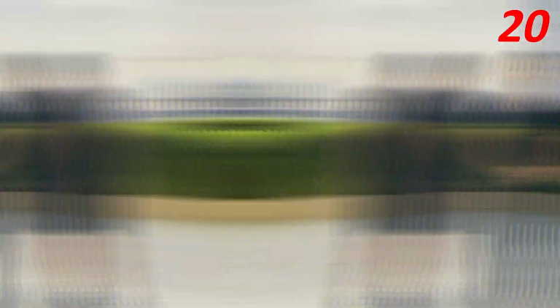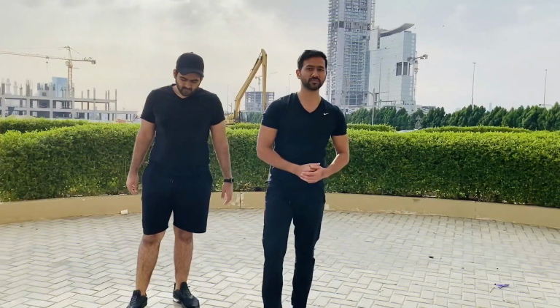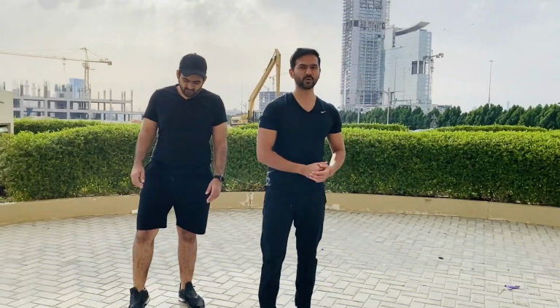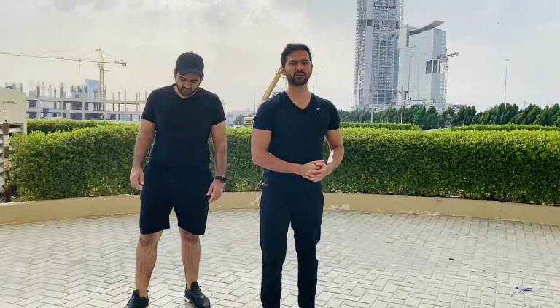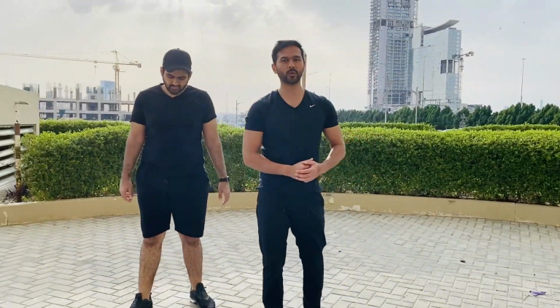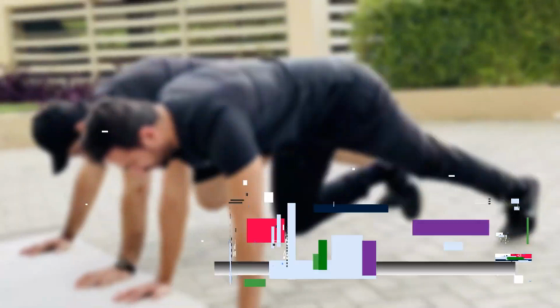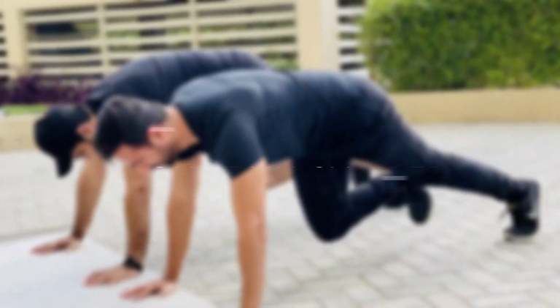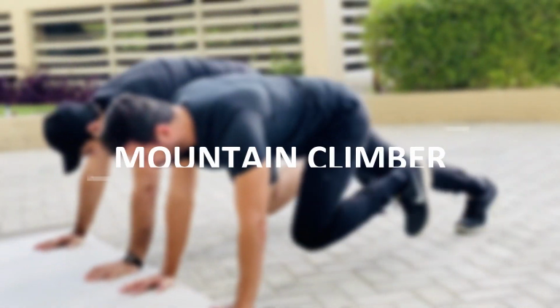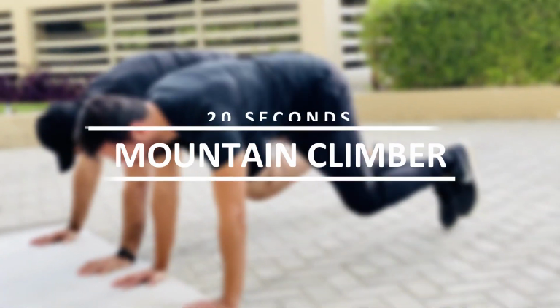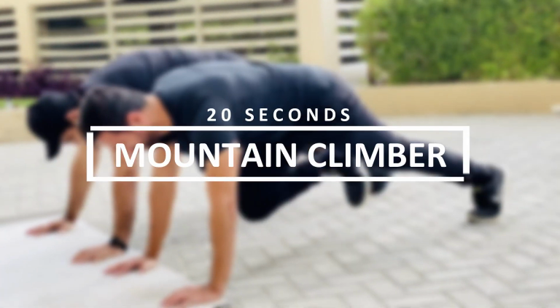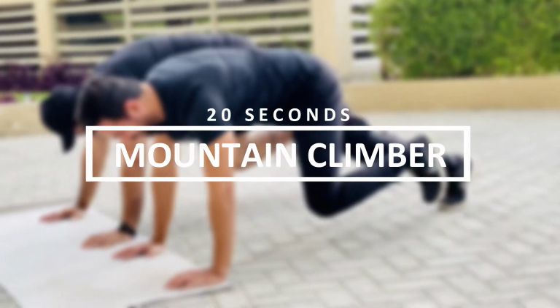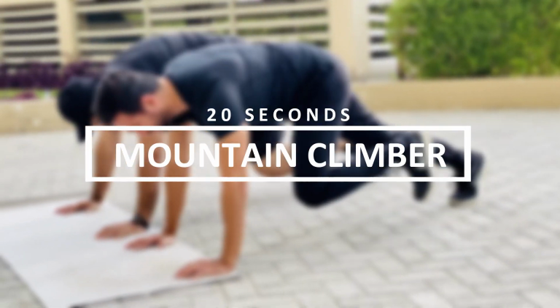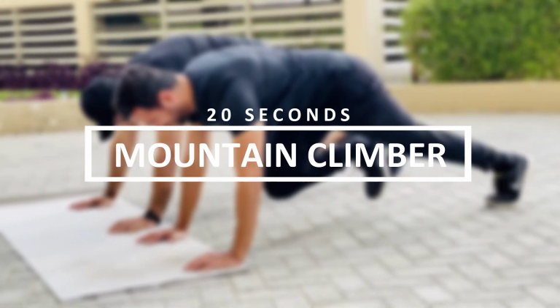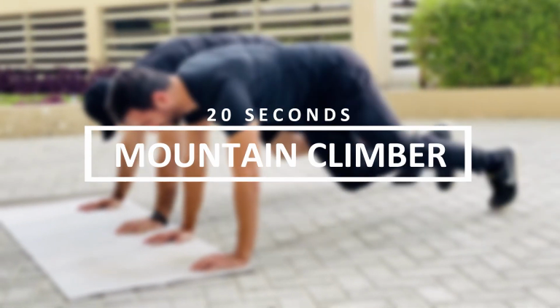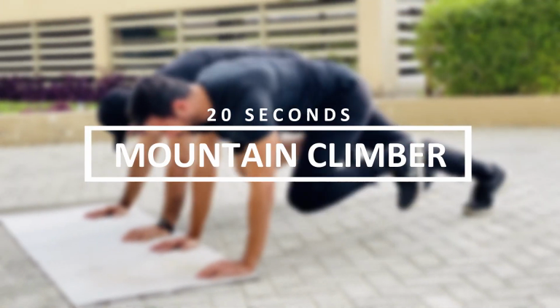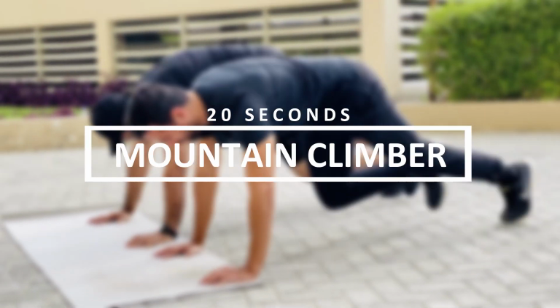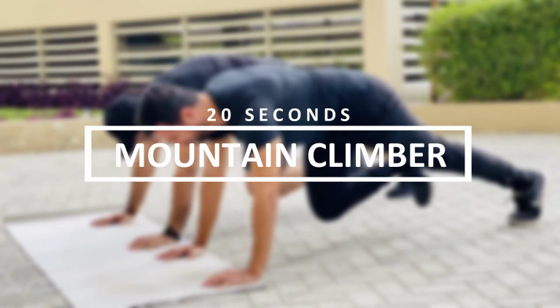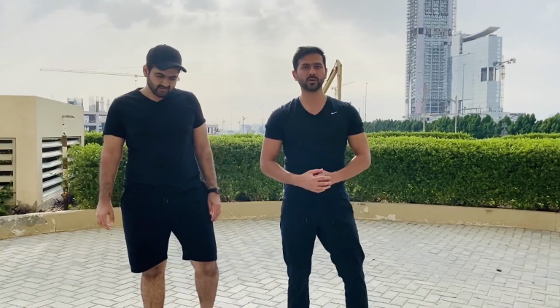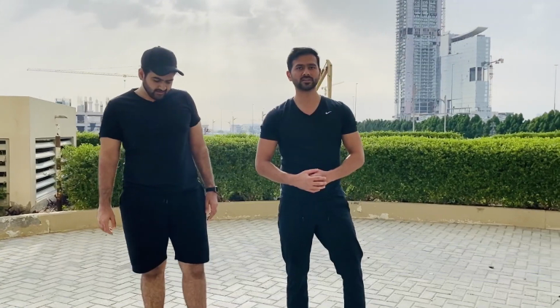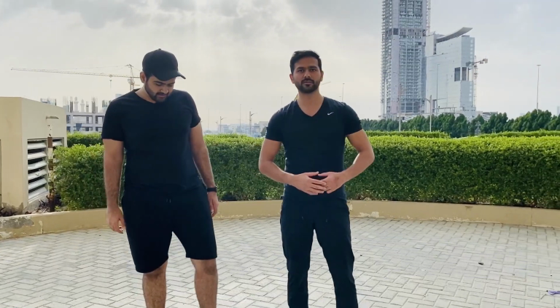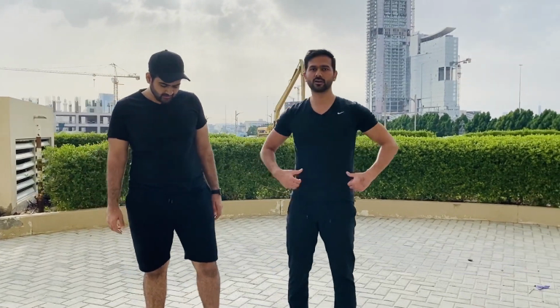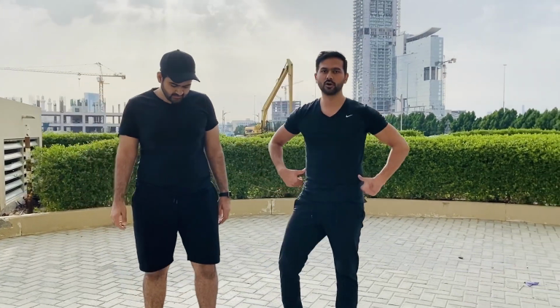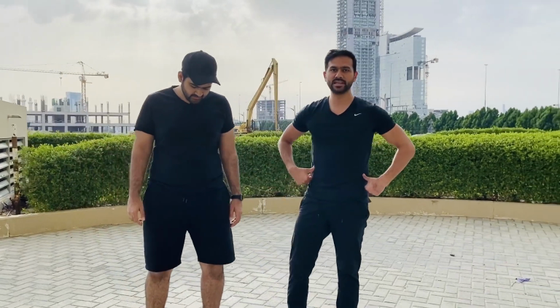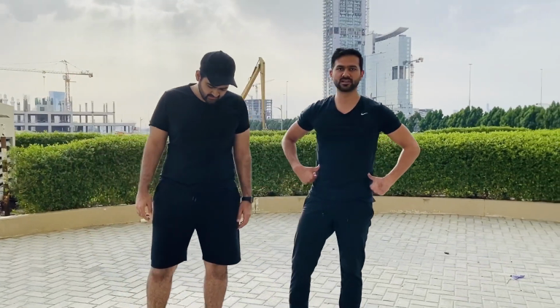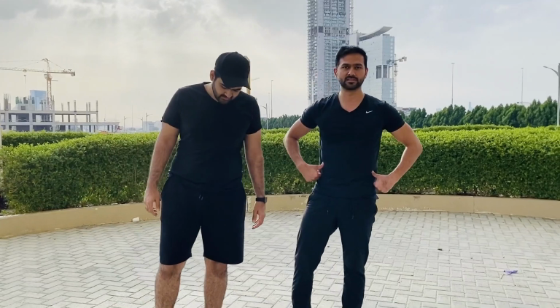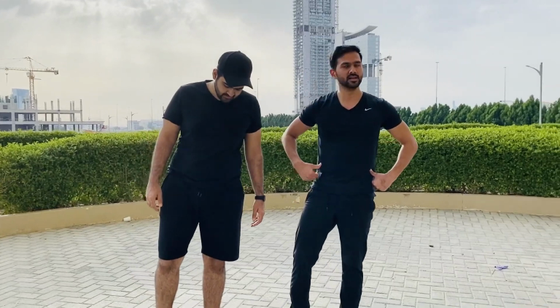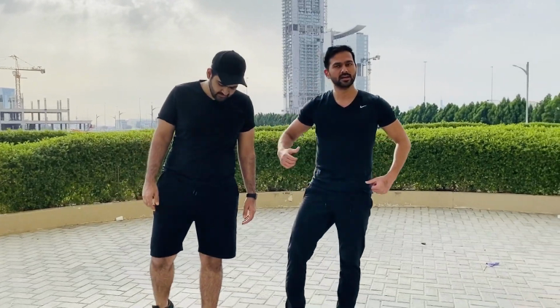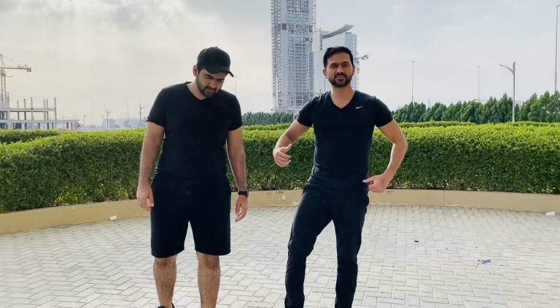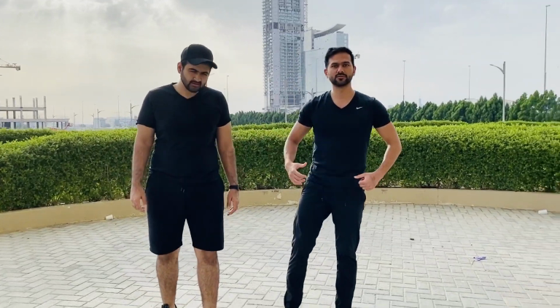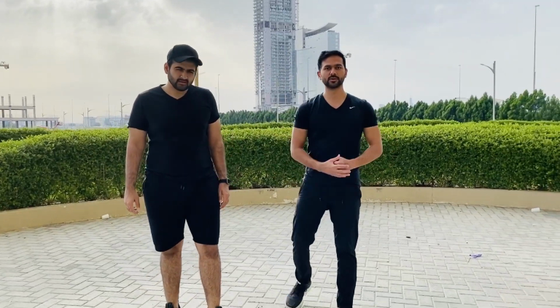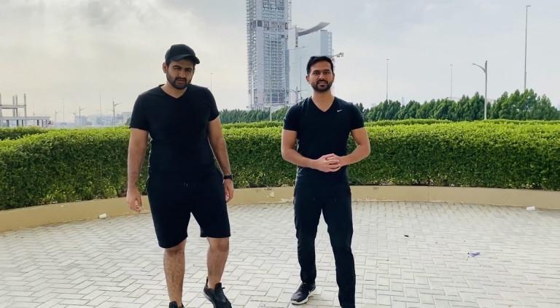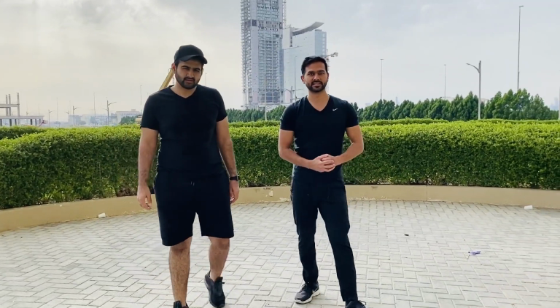Jumping onto the fourth exercise, we have mountain climbers. This workout is great for our core muscles. Let's go for 20 seconds.